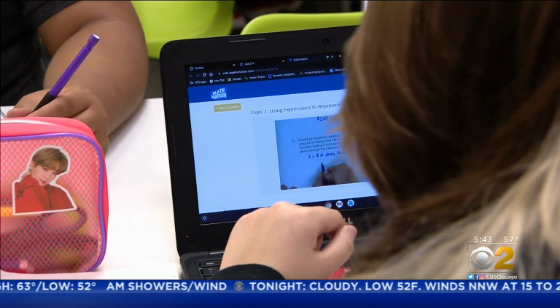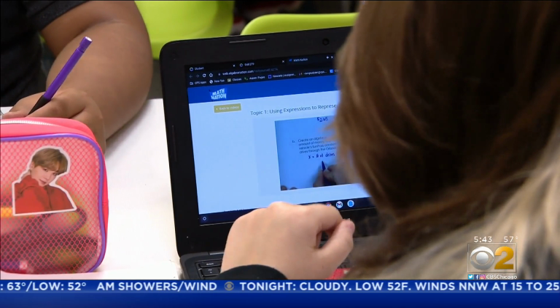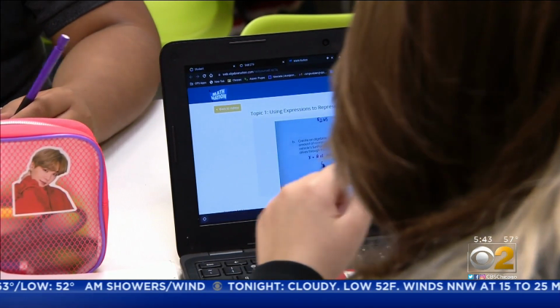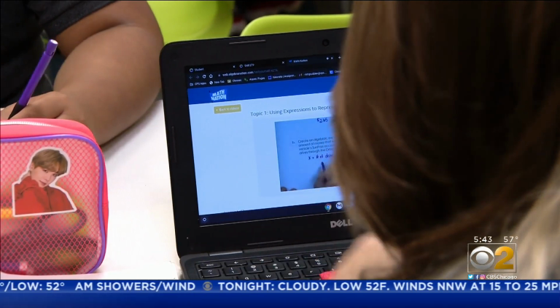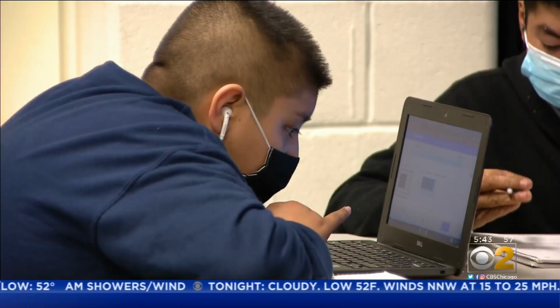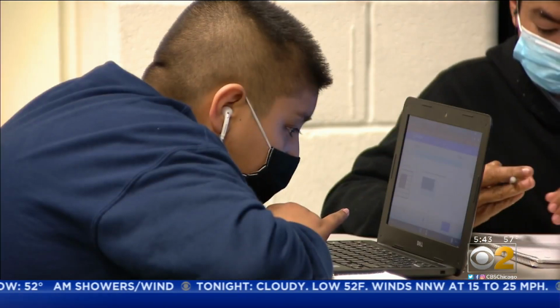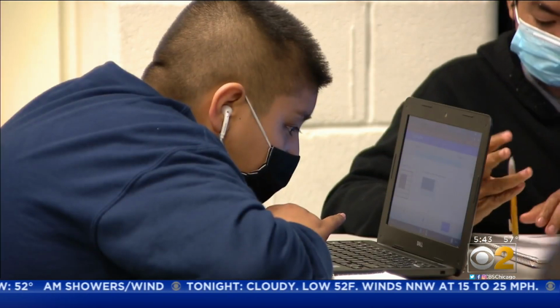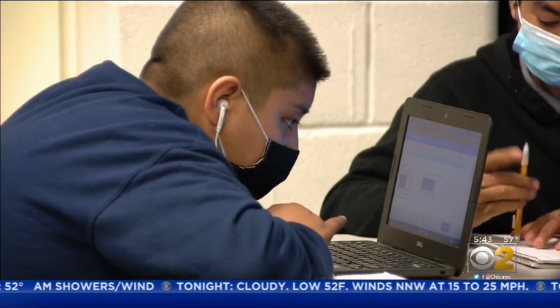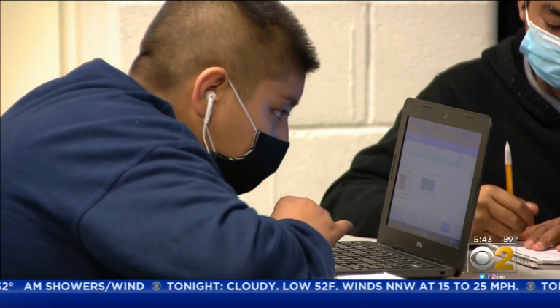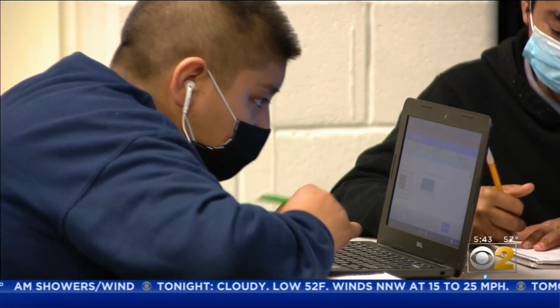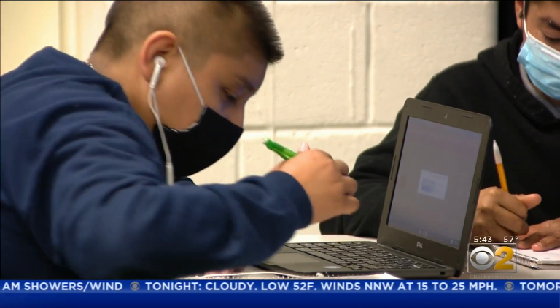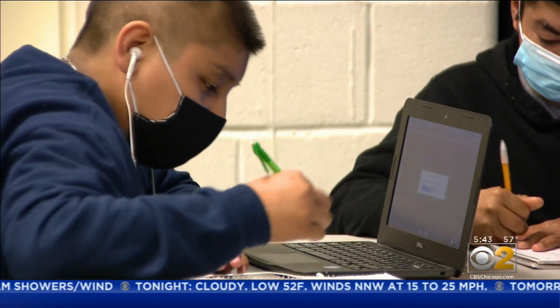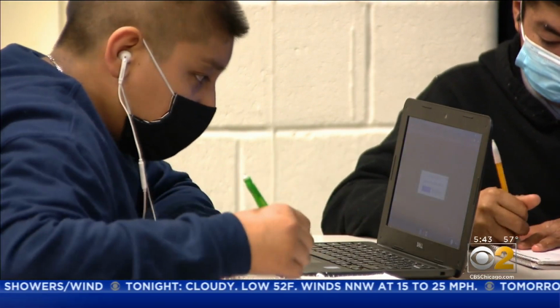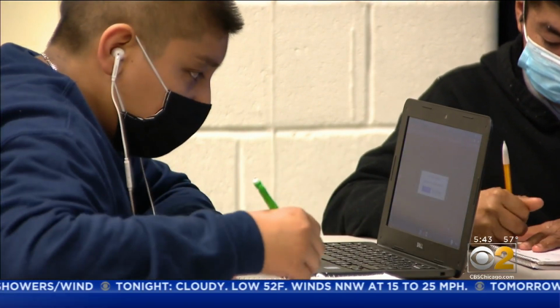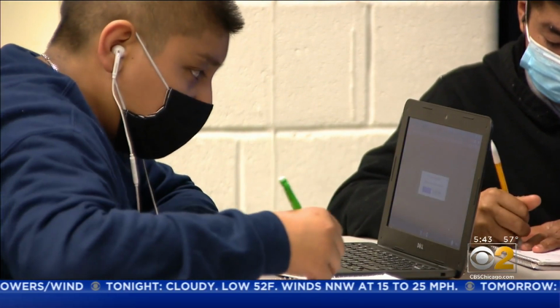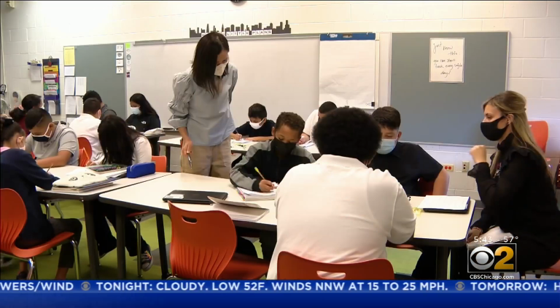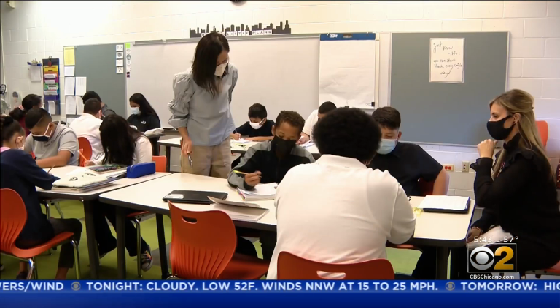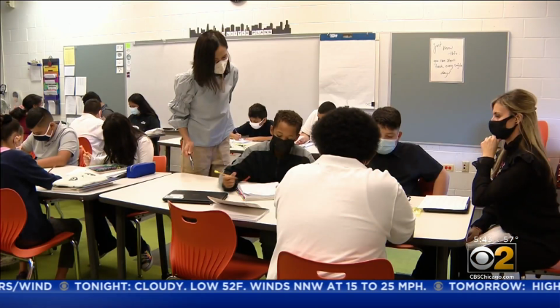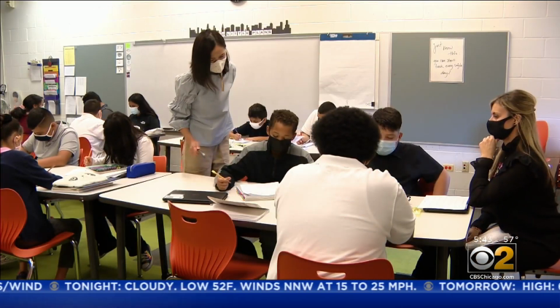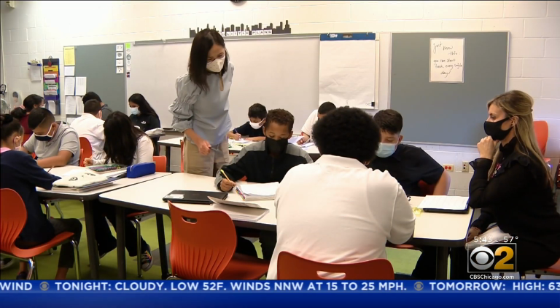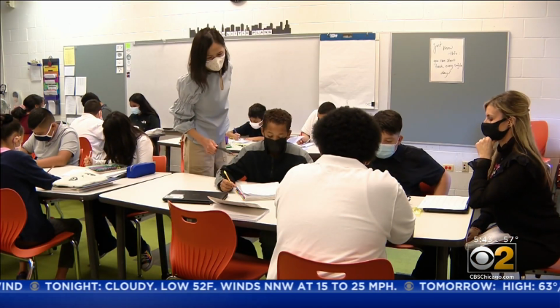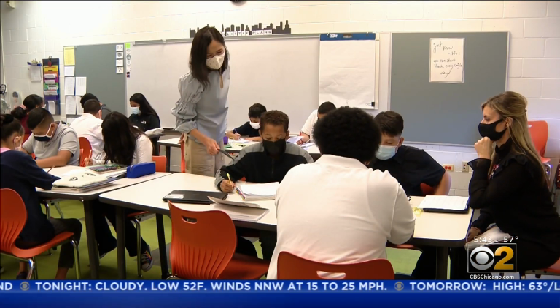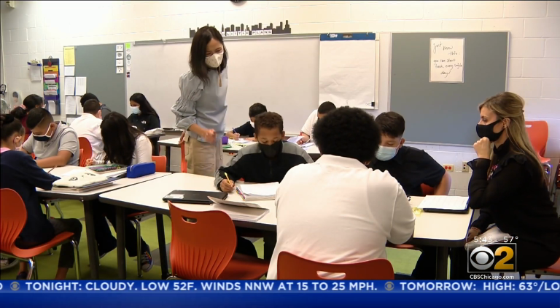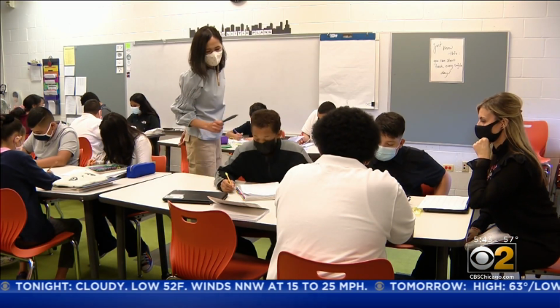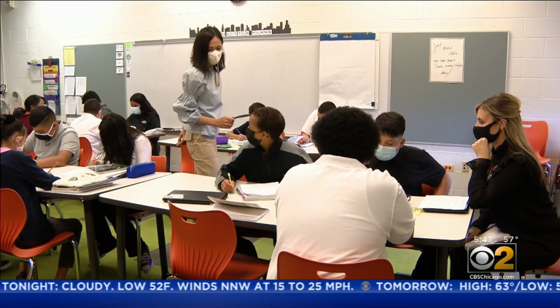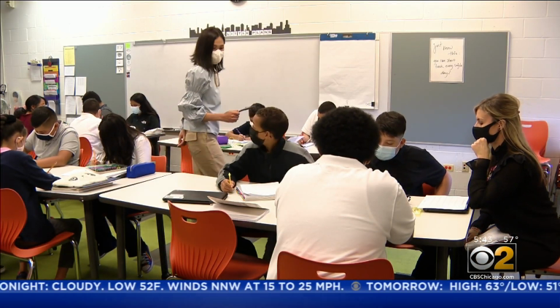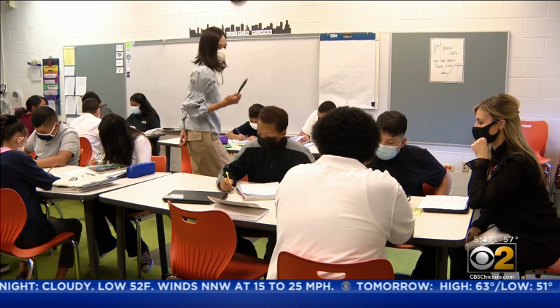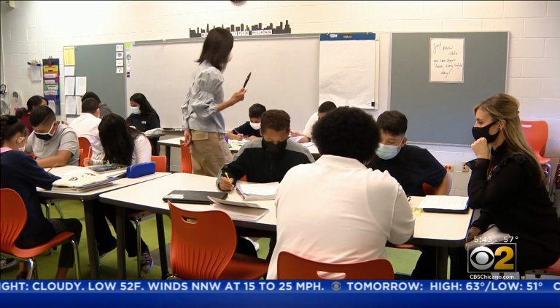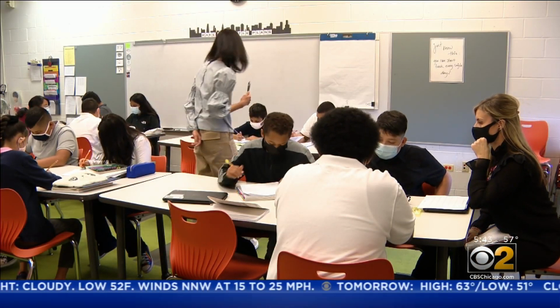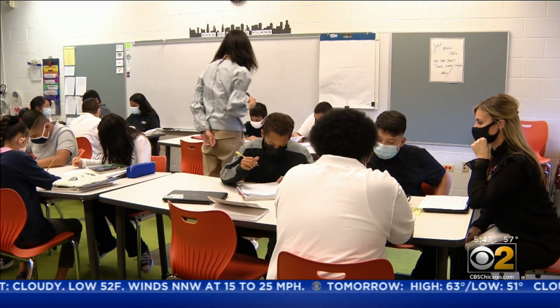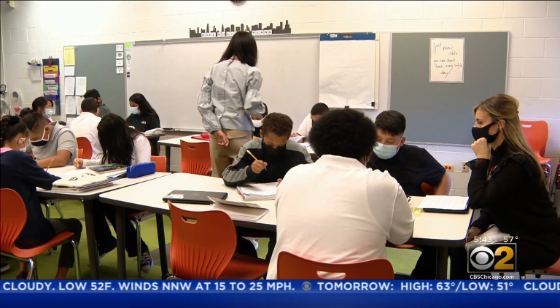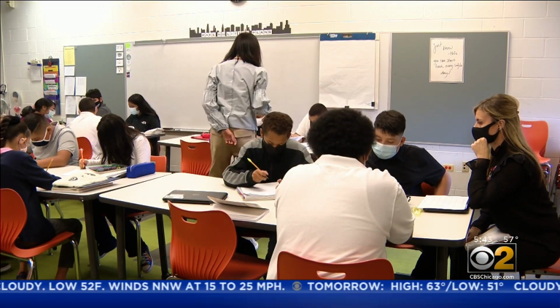Thankfully, the school gets private donations. In Portage Park, Lauren Victory, CBS 2 News.